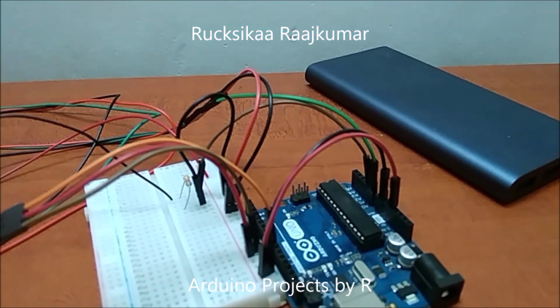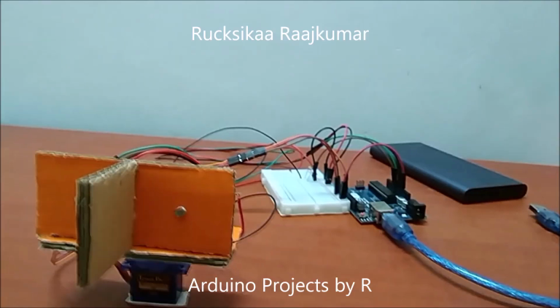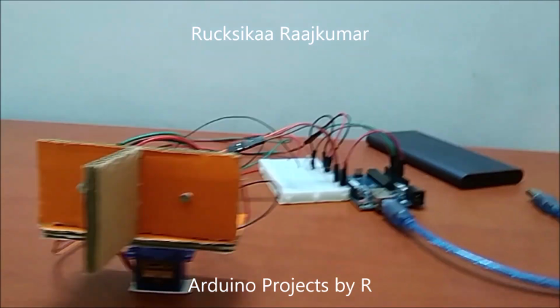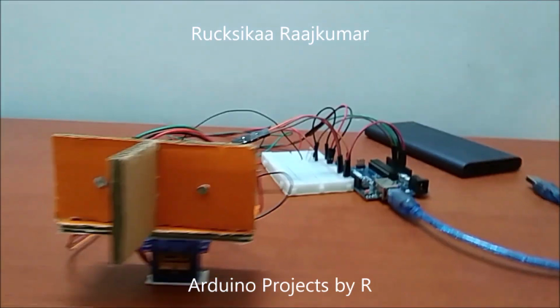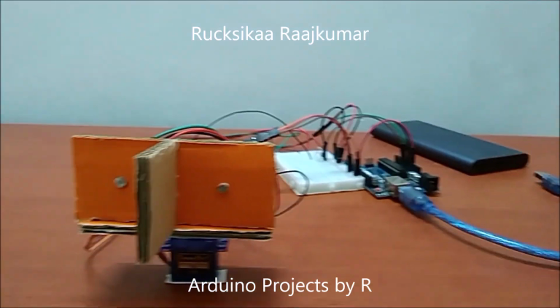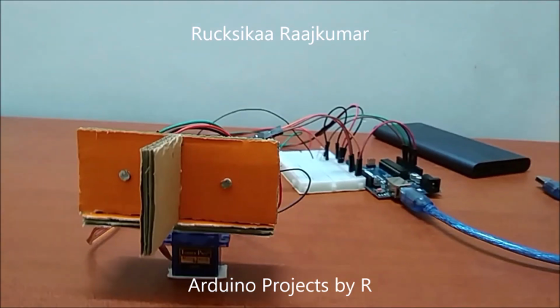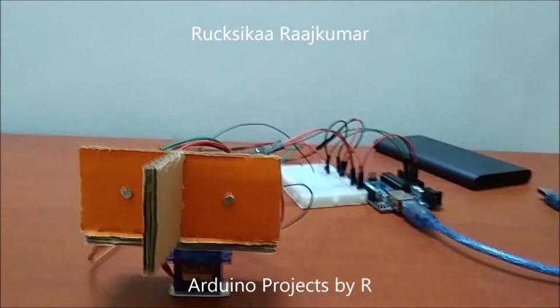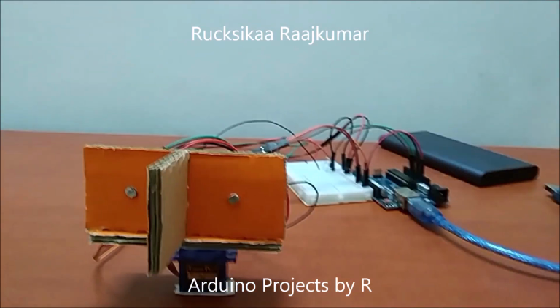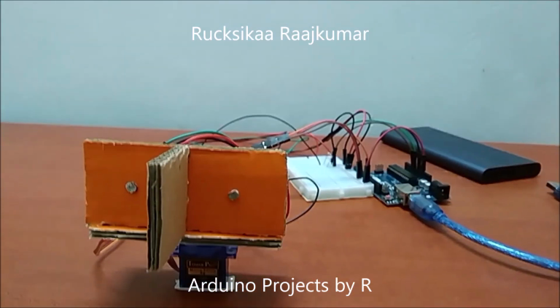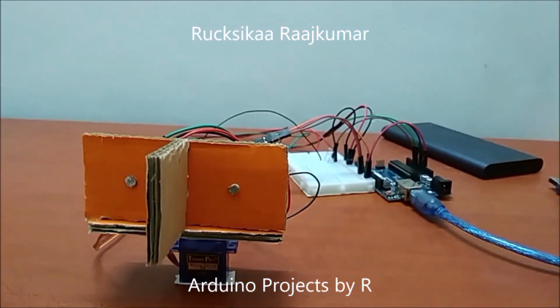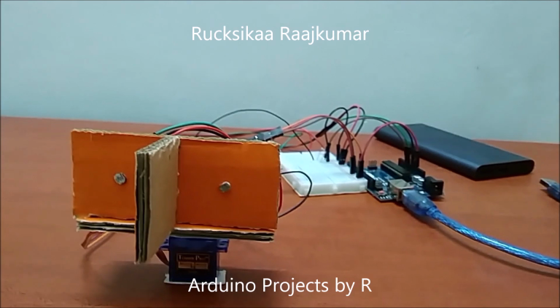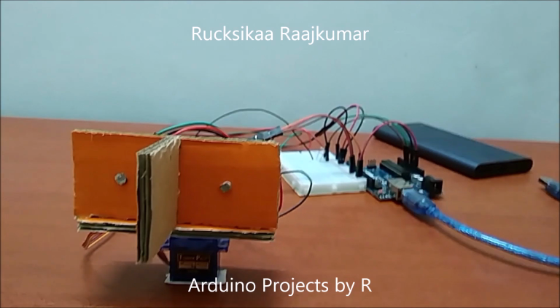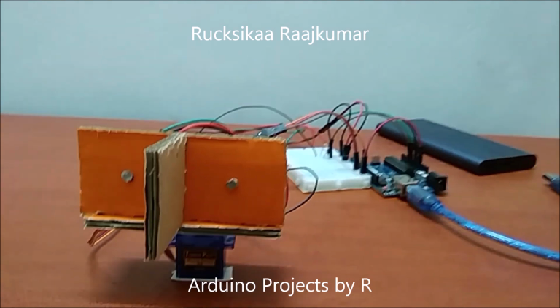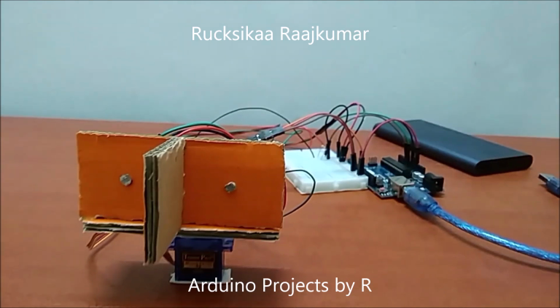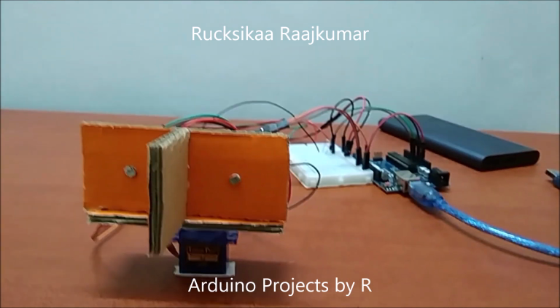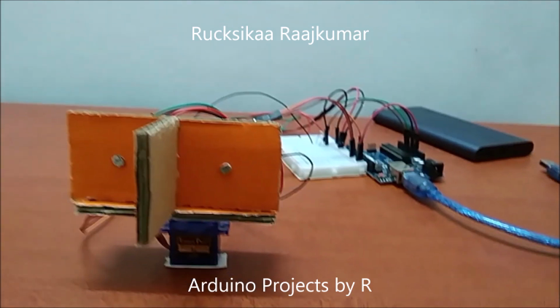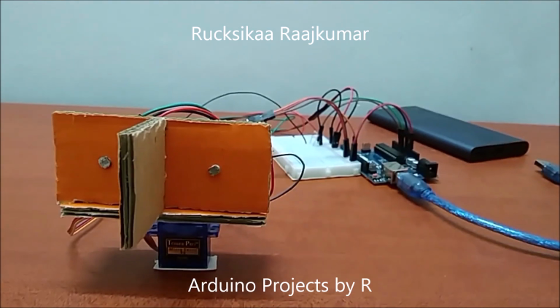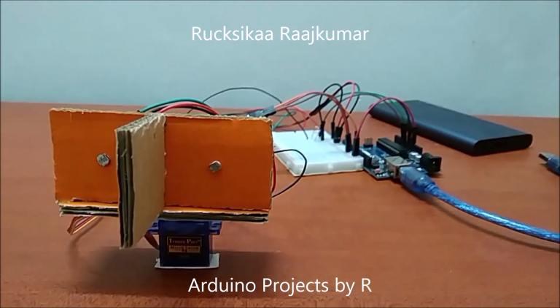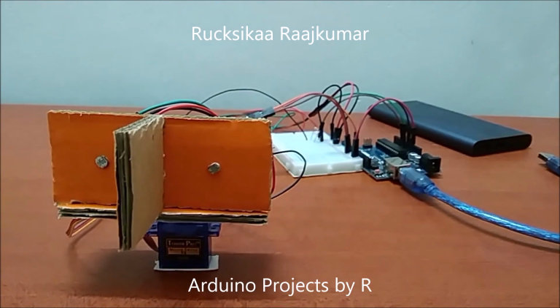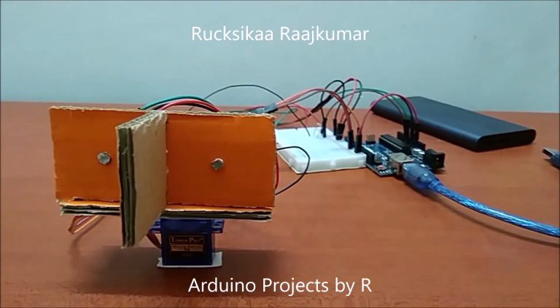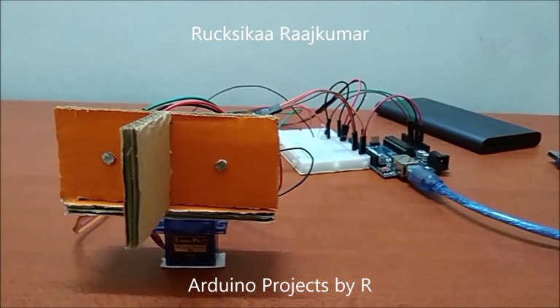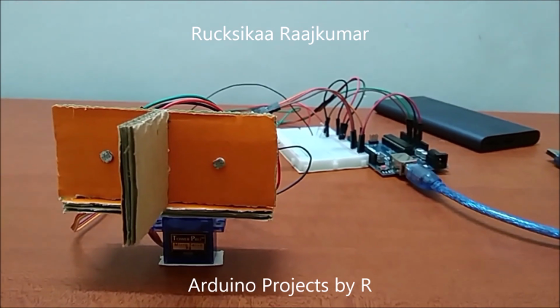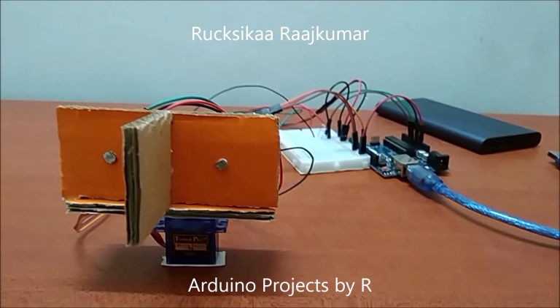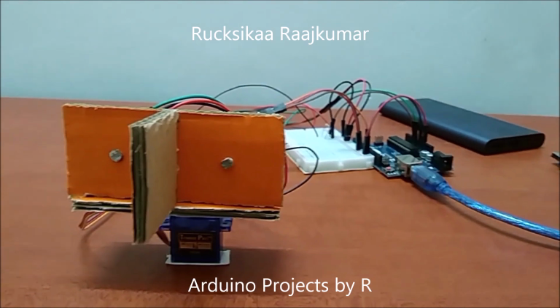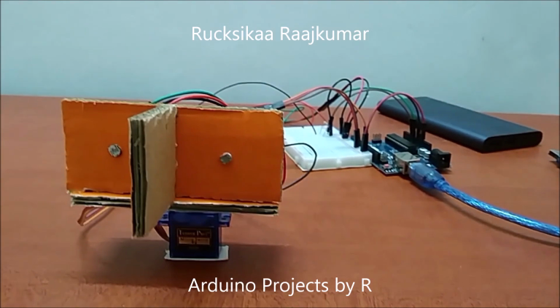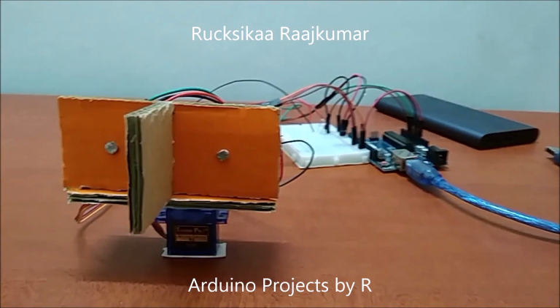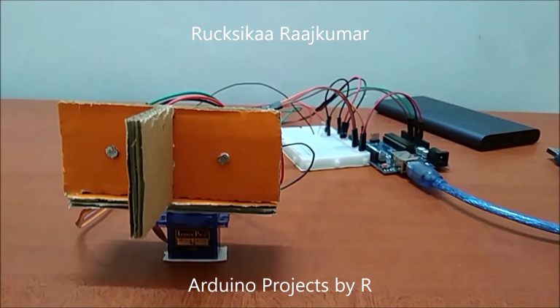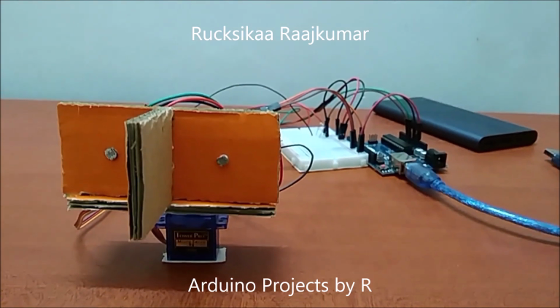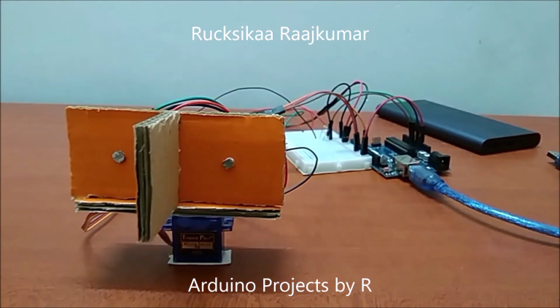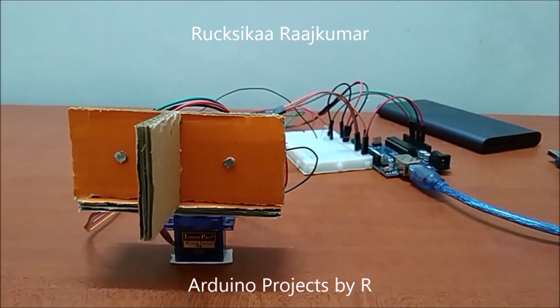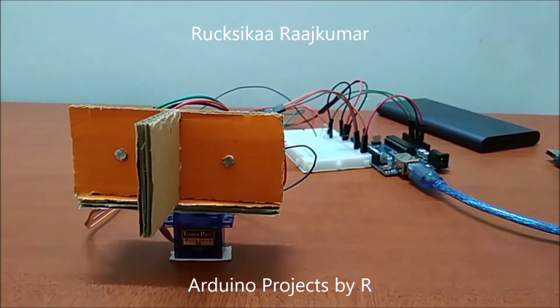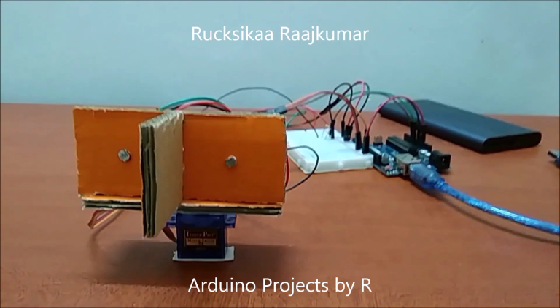To learn how I did this project, please visit my blog. The link can be found in the description below.